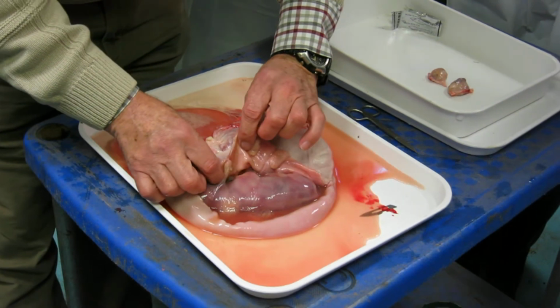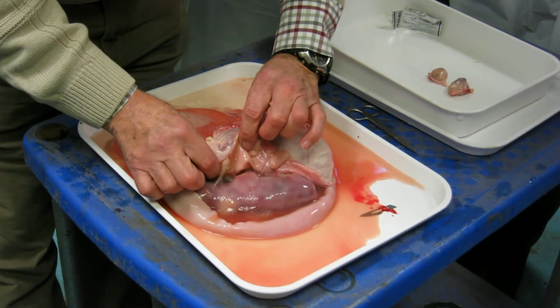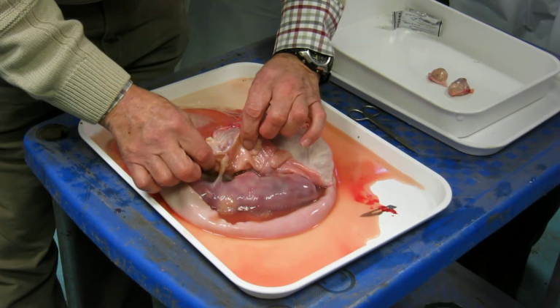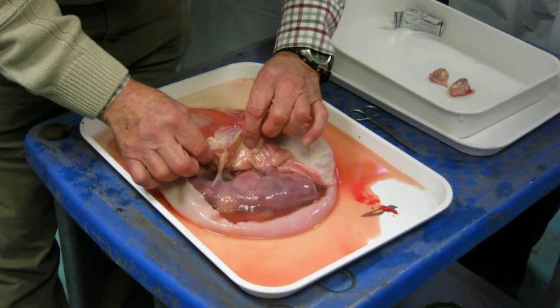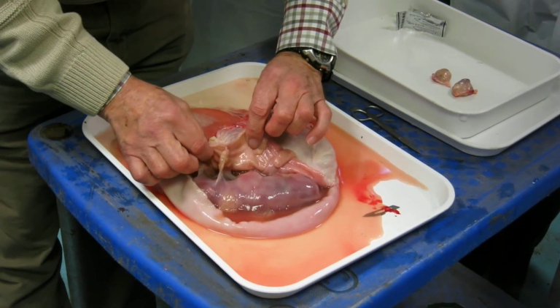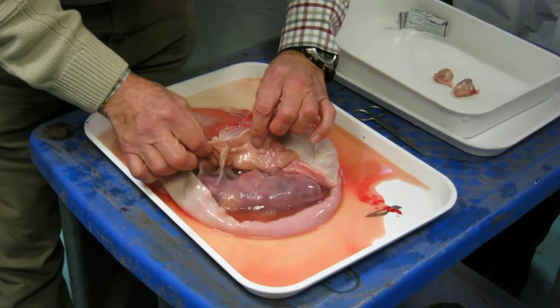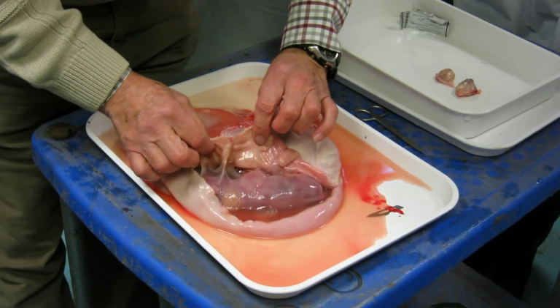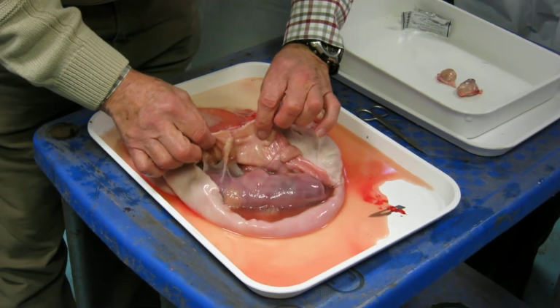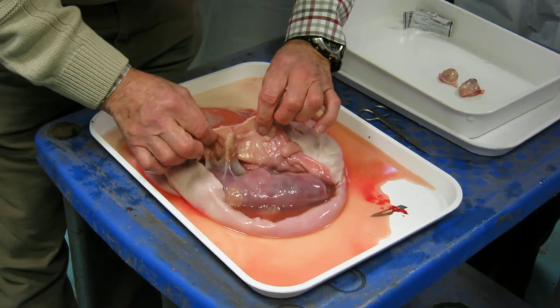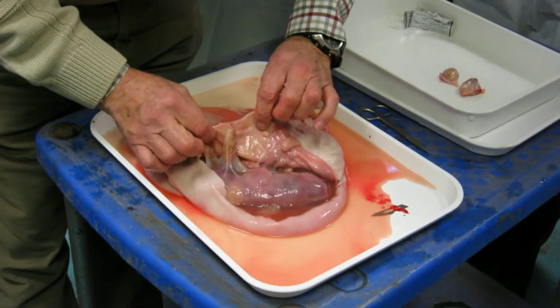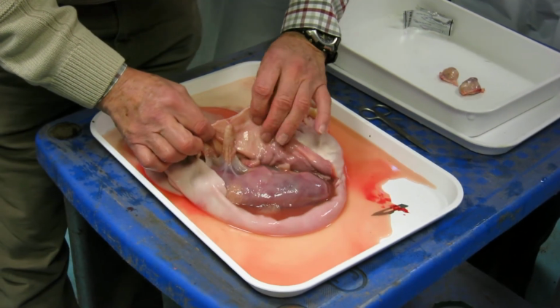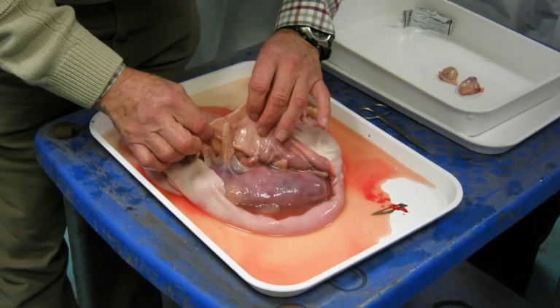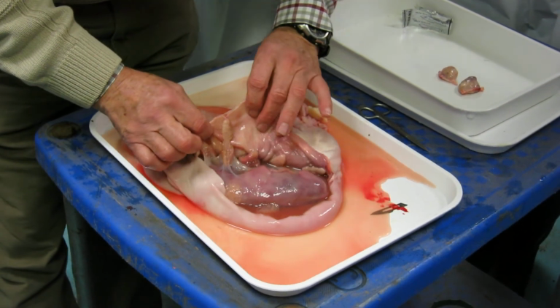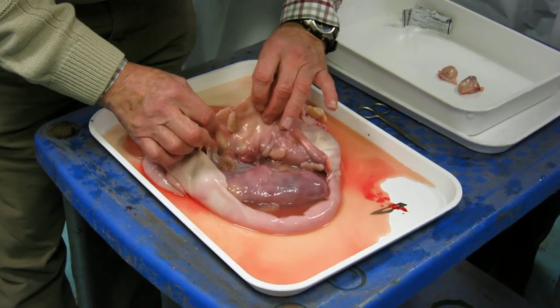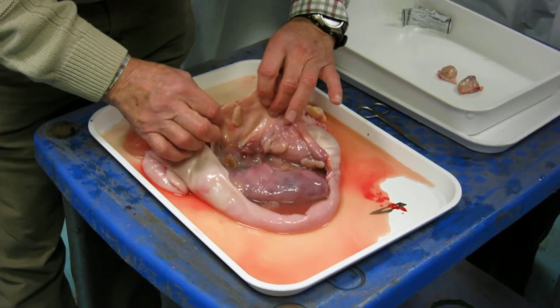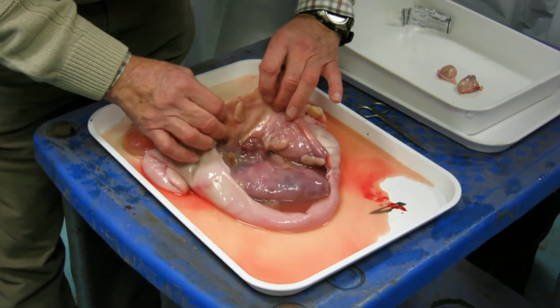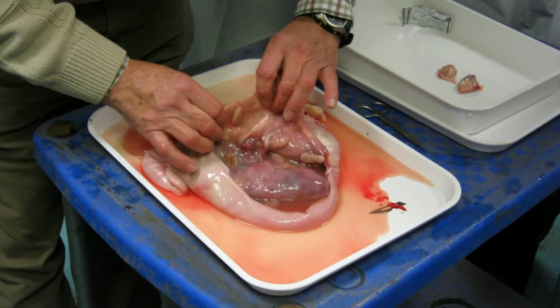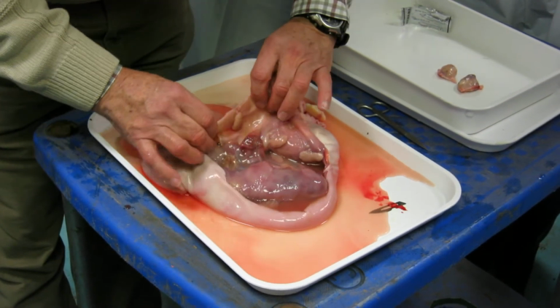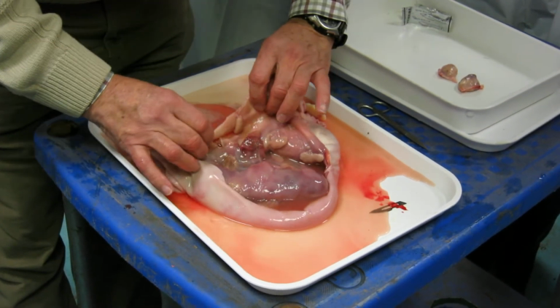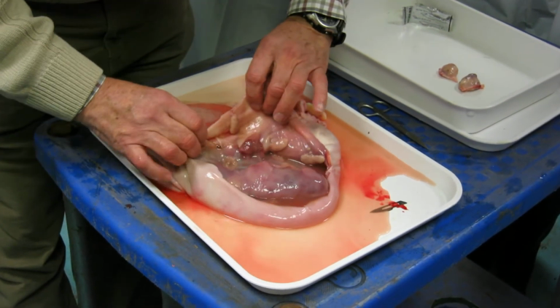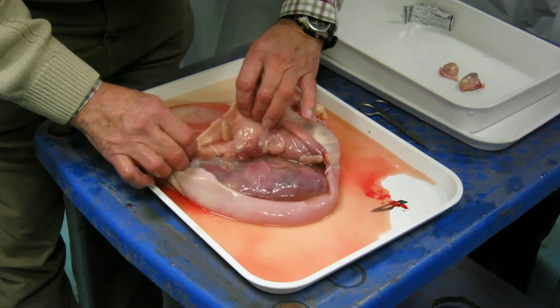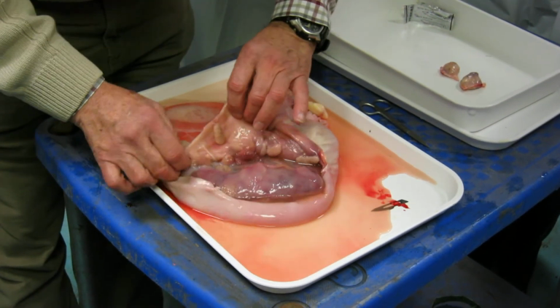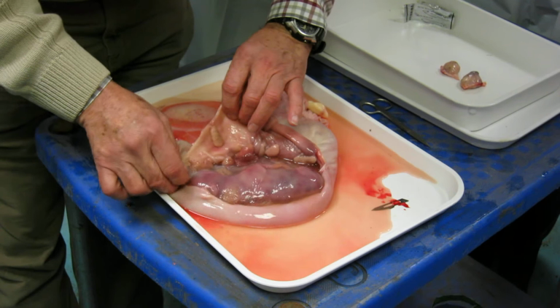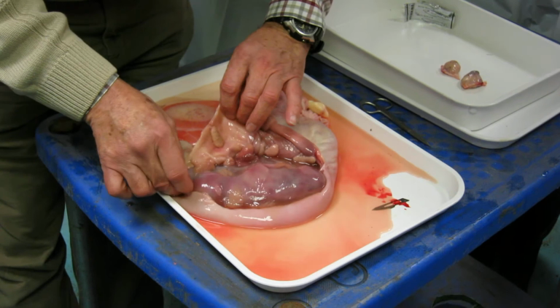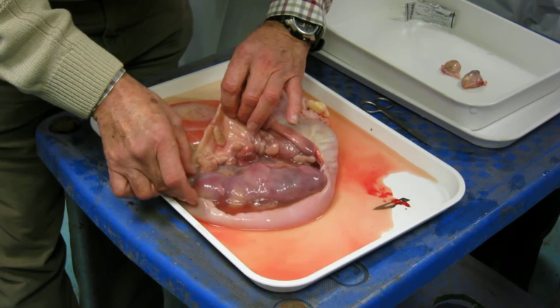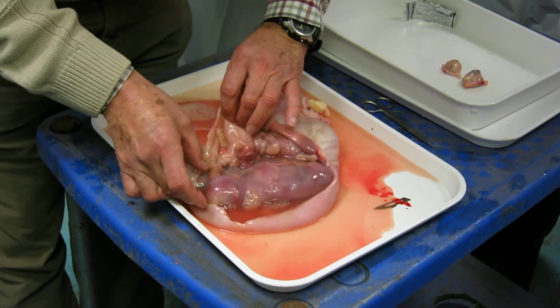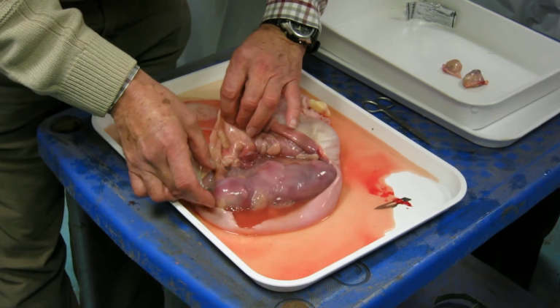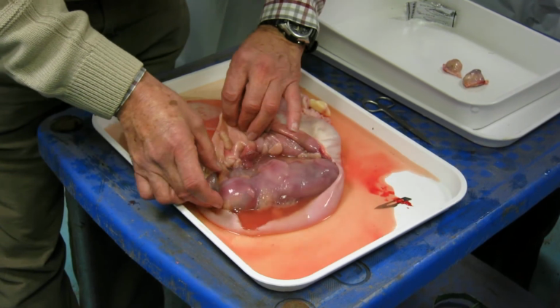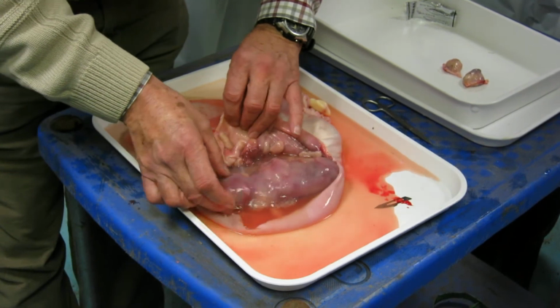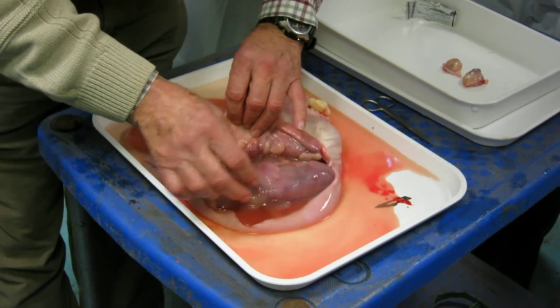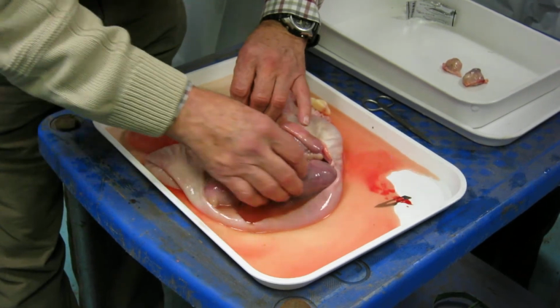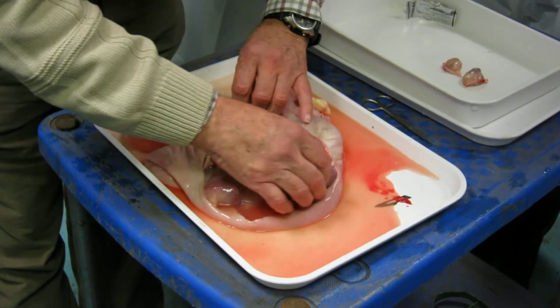And it's still attached, look, there we go.